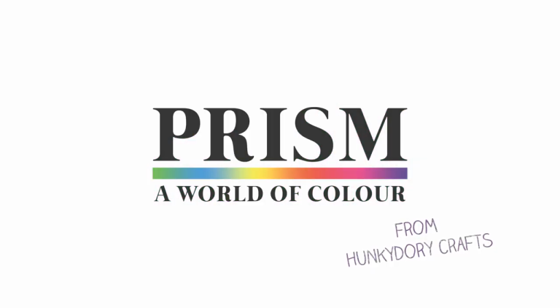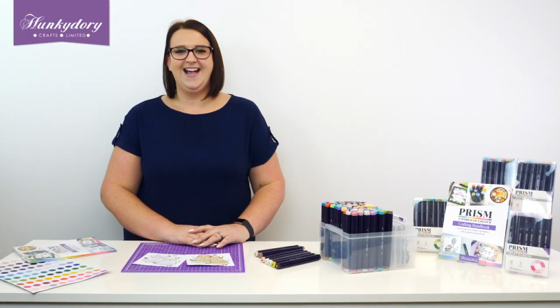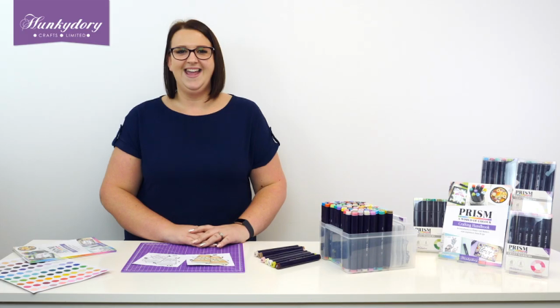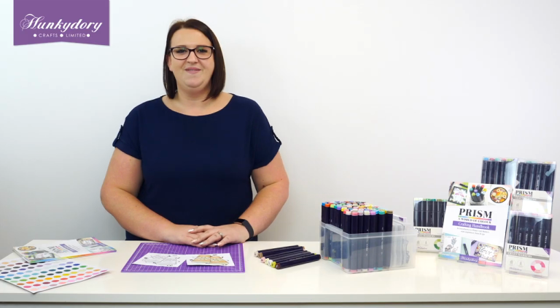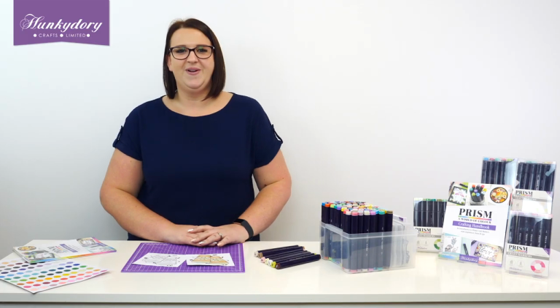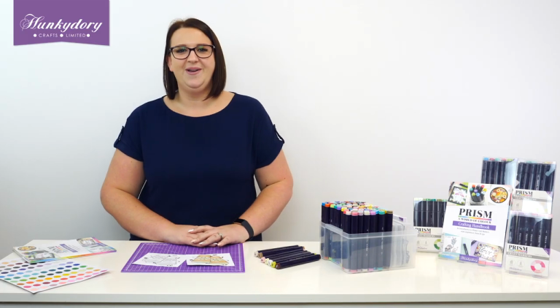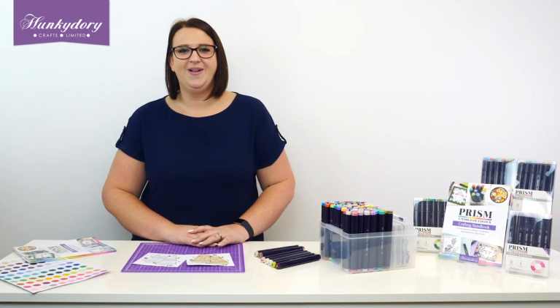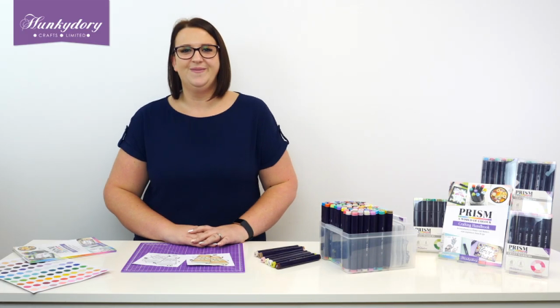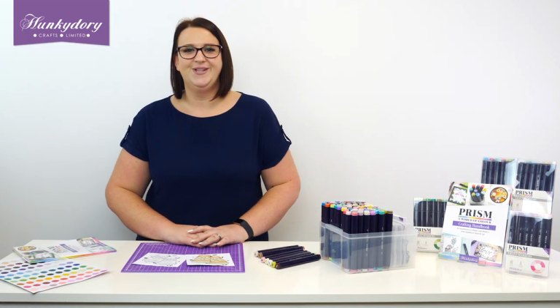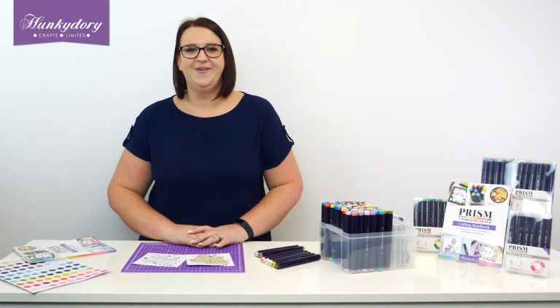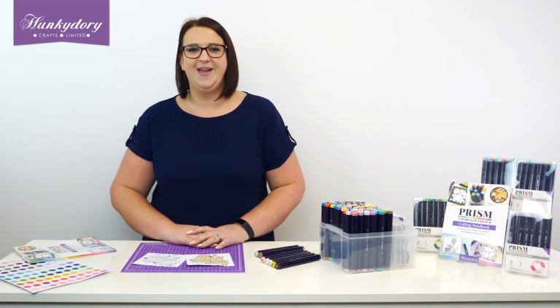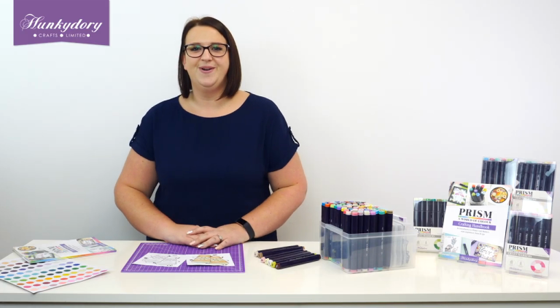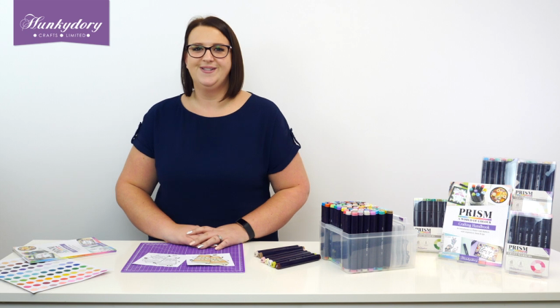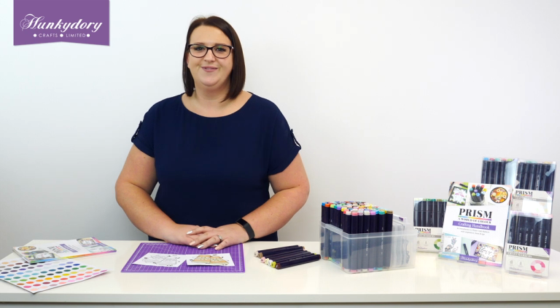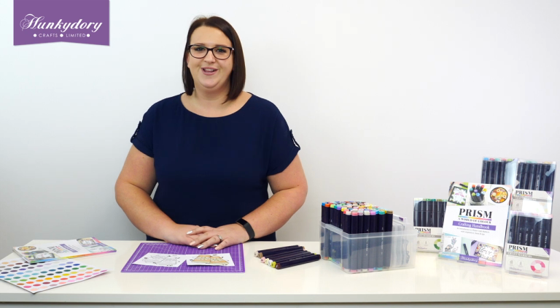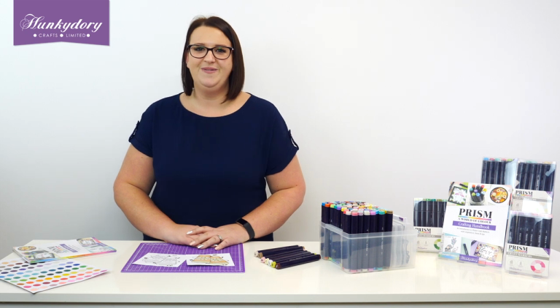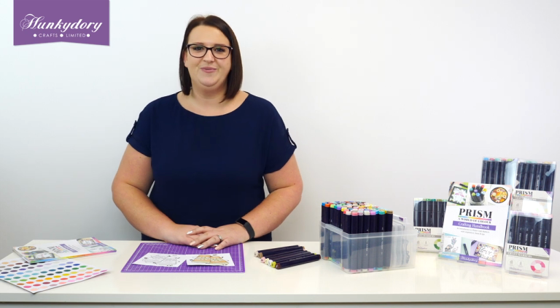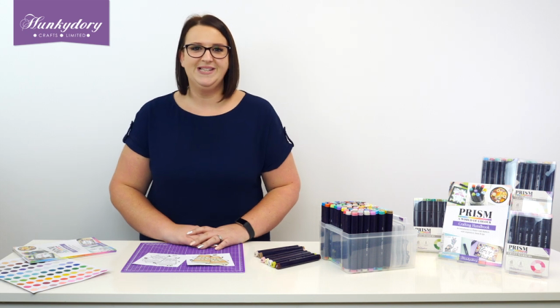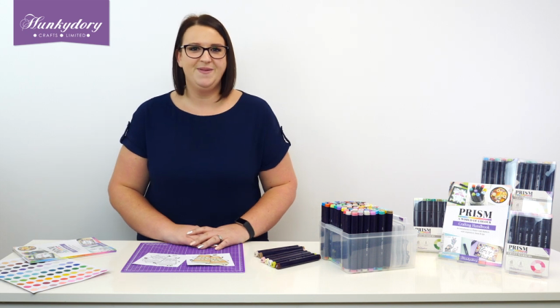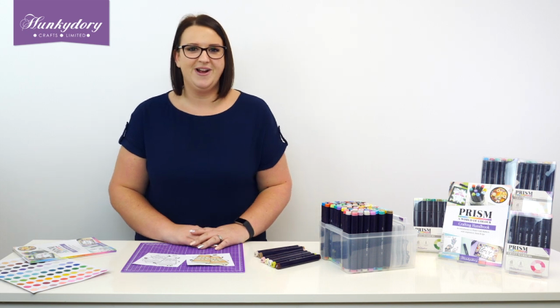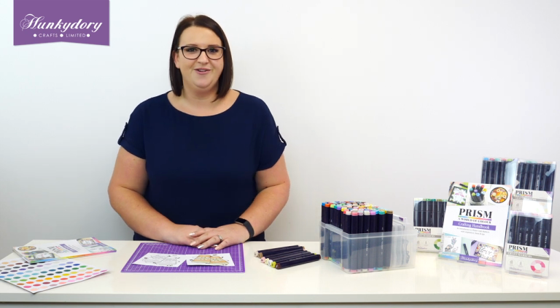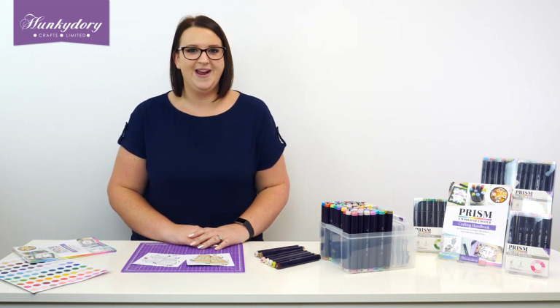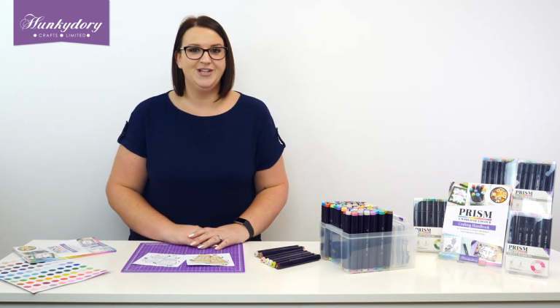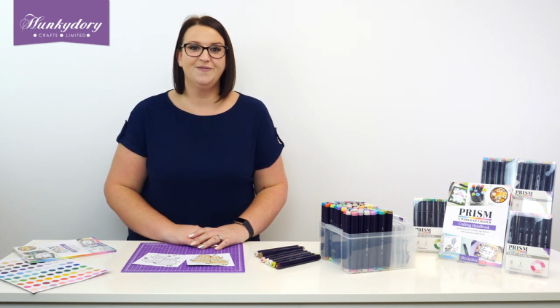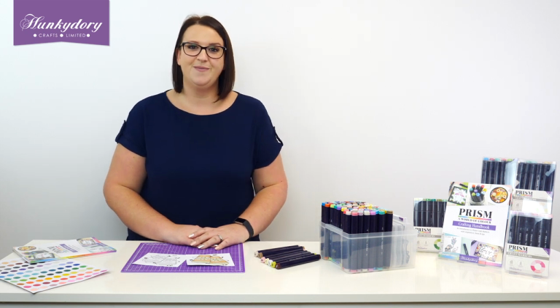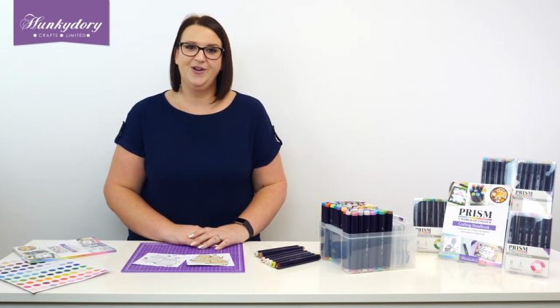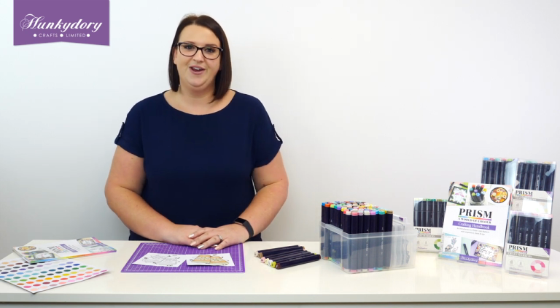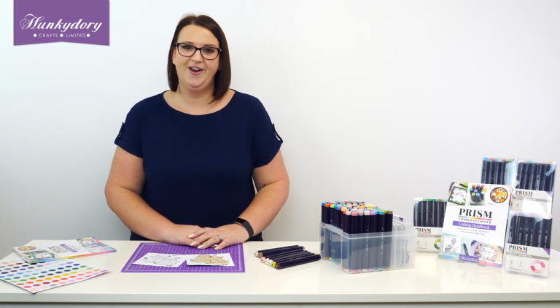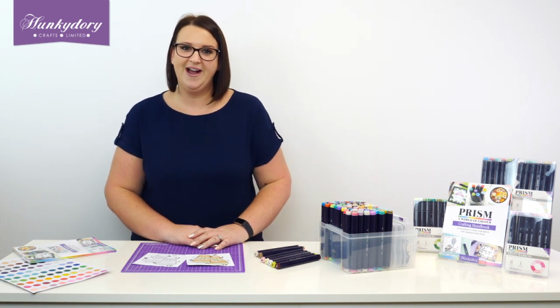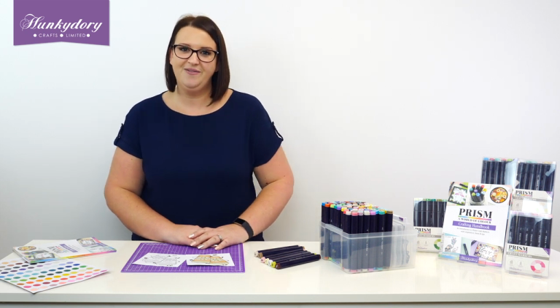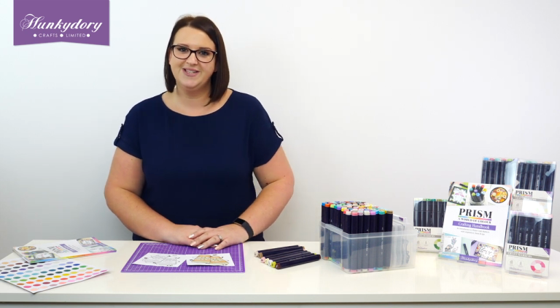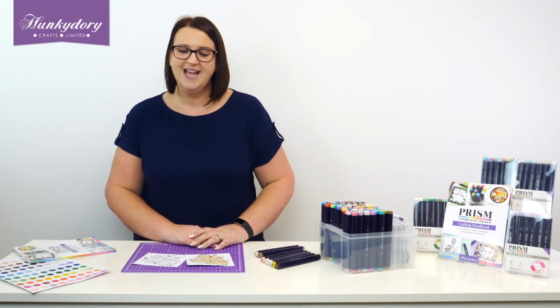Hi everybody, welcome to A World of Colour with Prism, the brand new range from Hunky Dory Crafts.